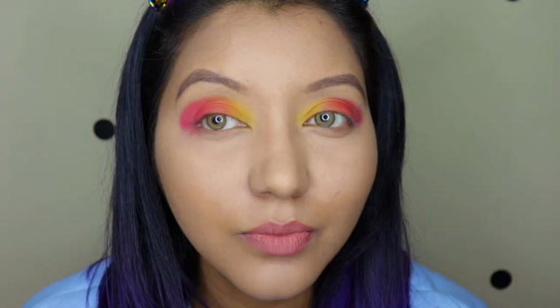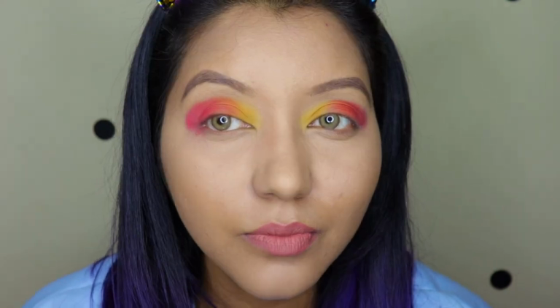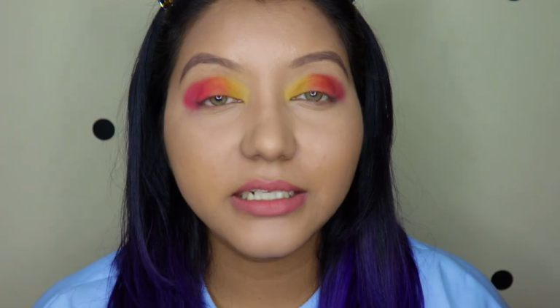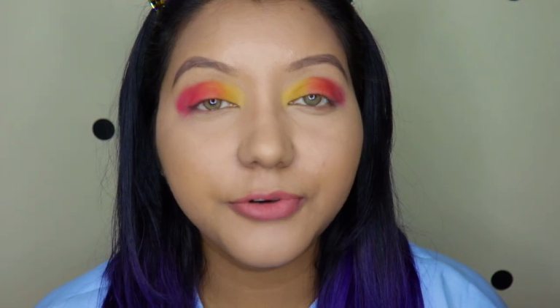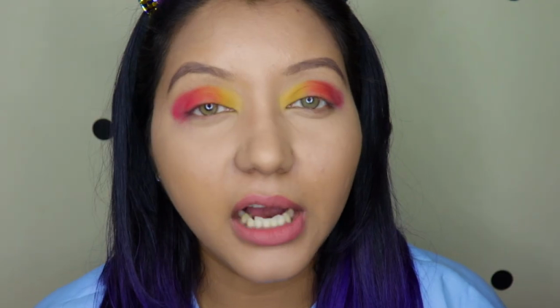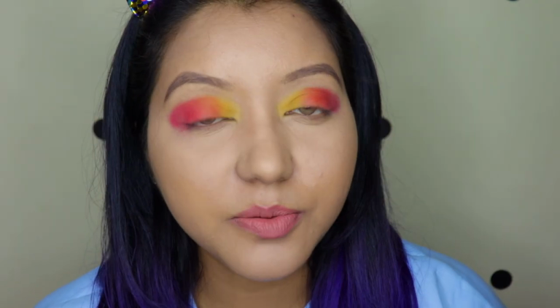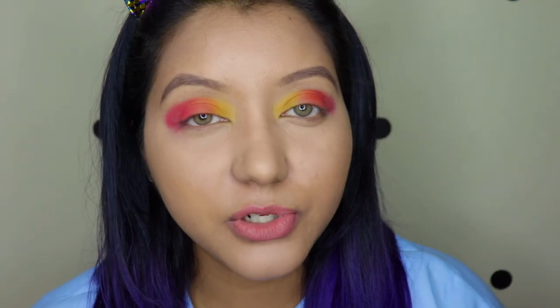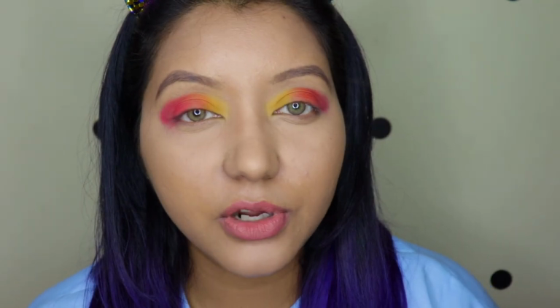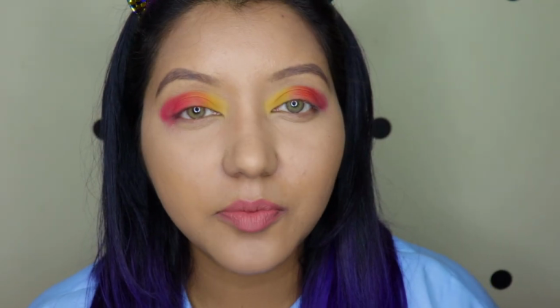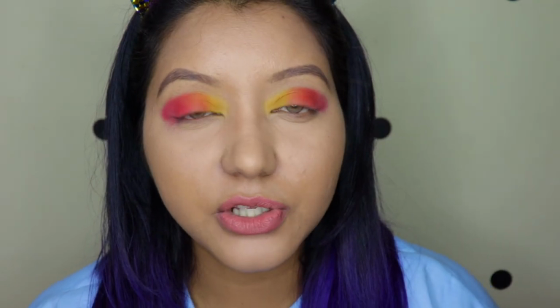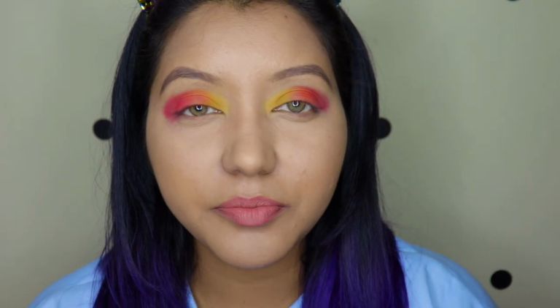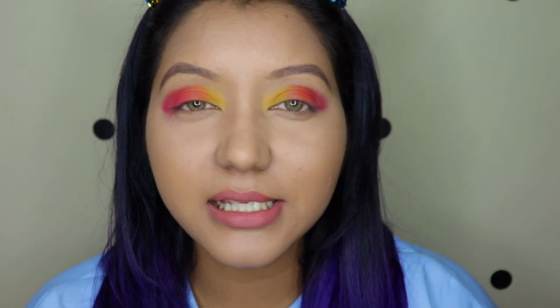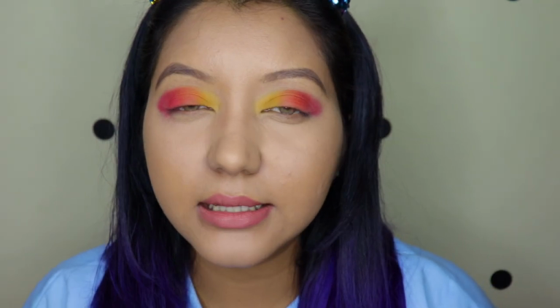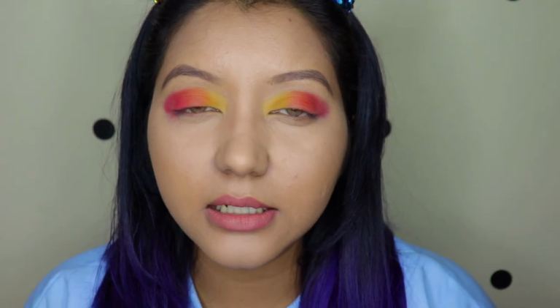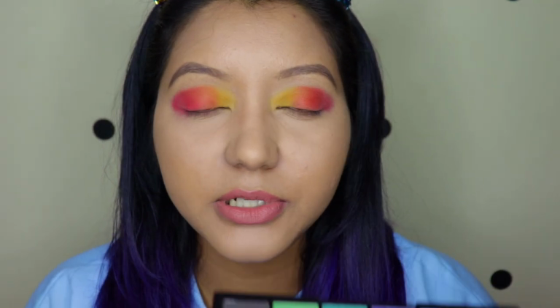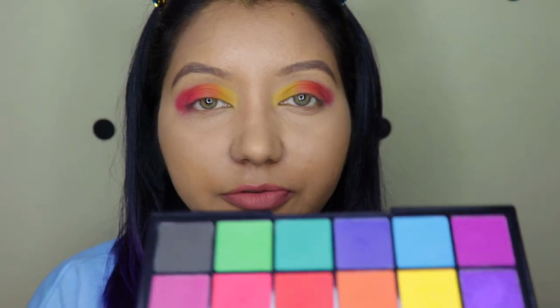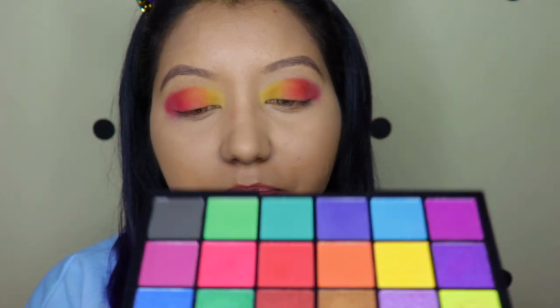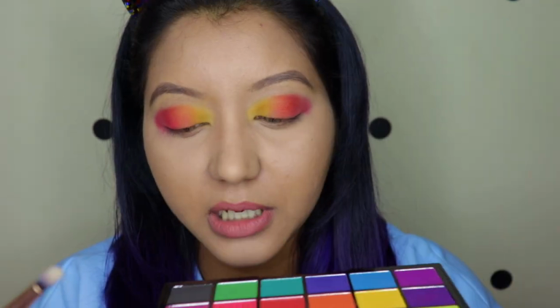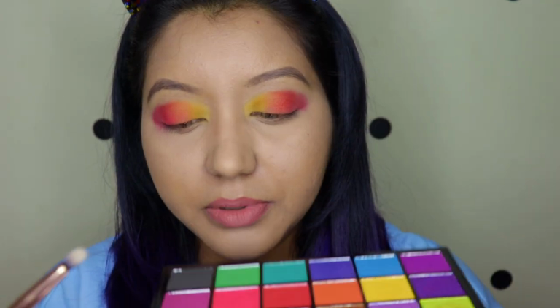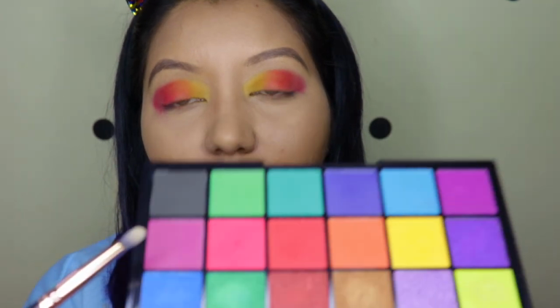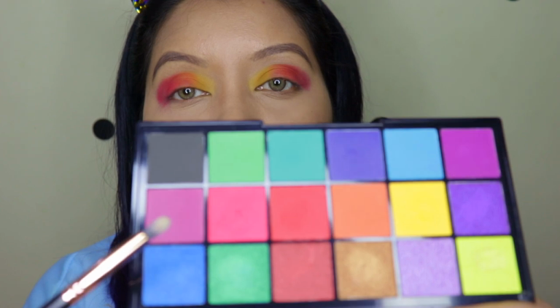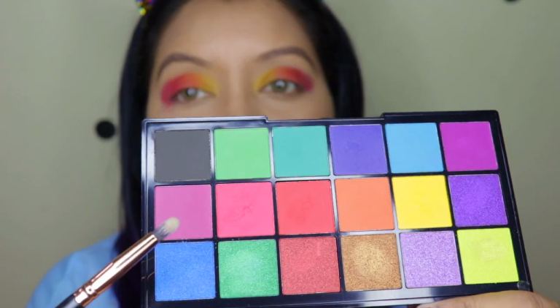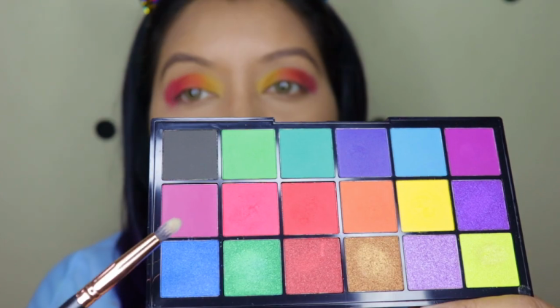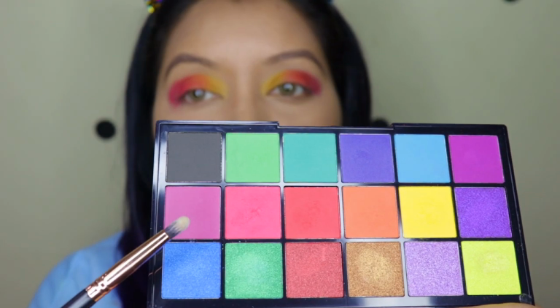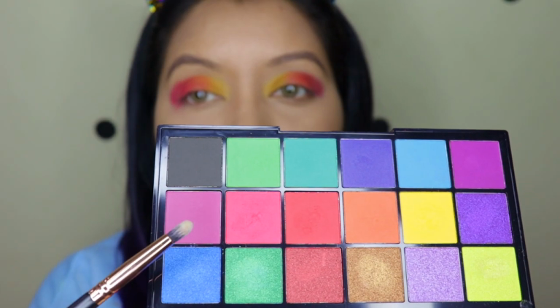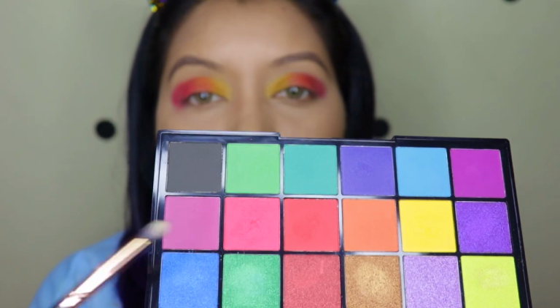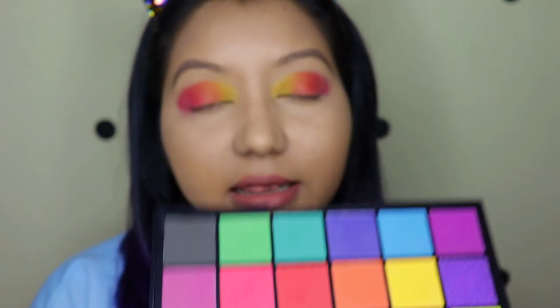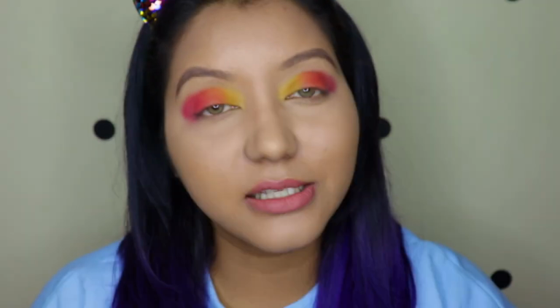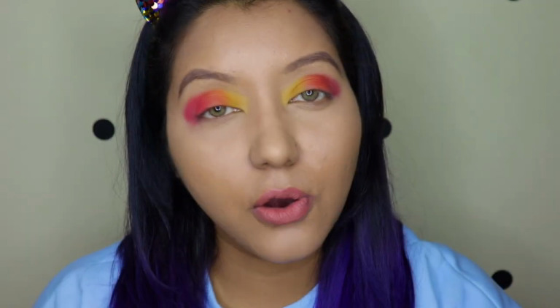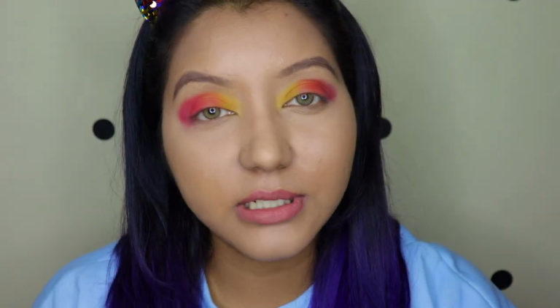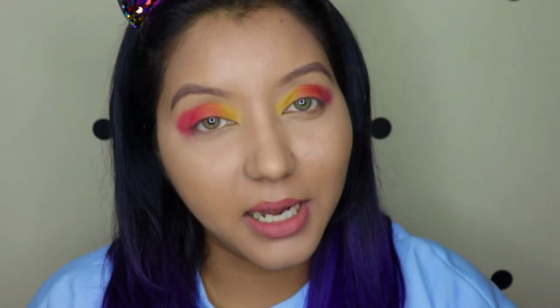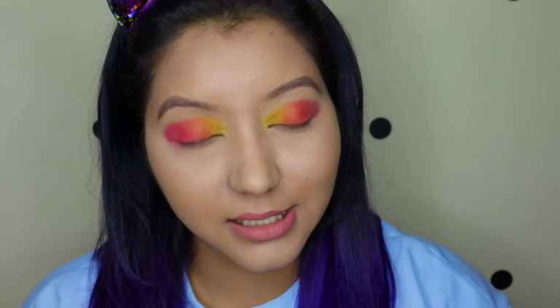For the outermost corner I'm going to mix in a little bit of the purple, which is called Mask.